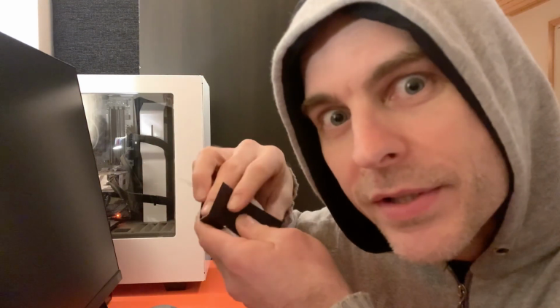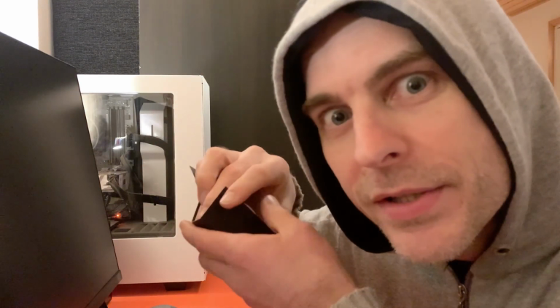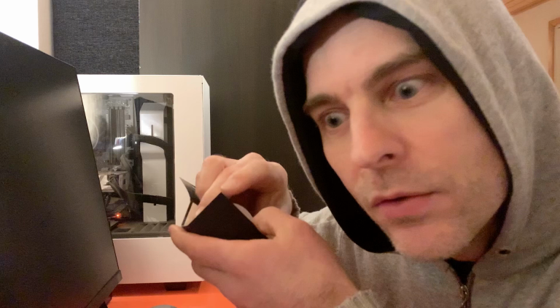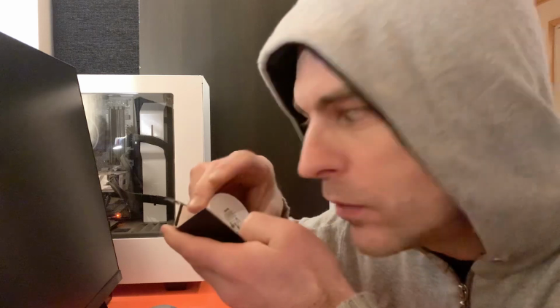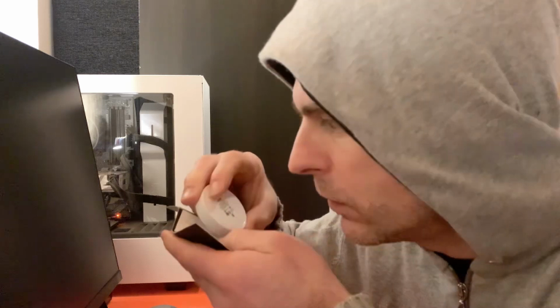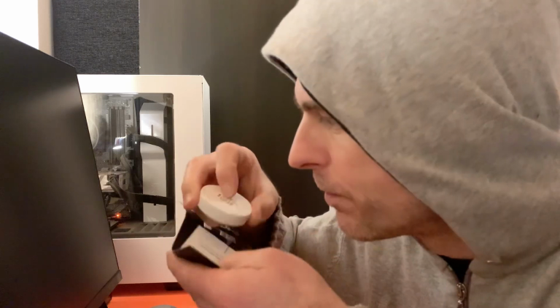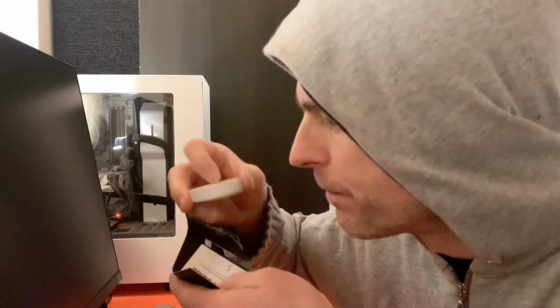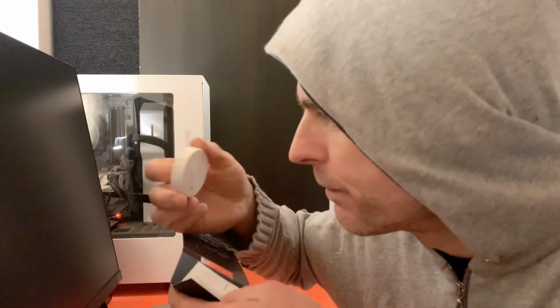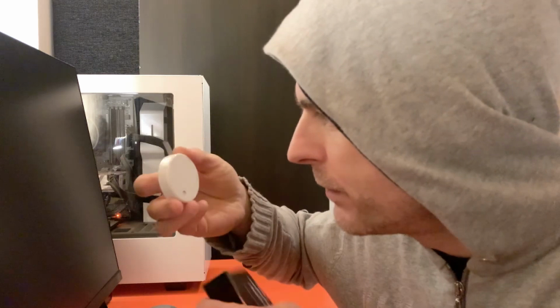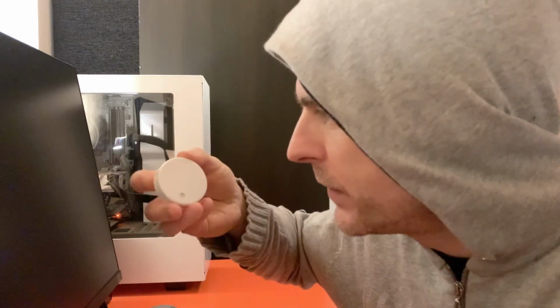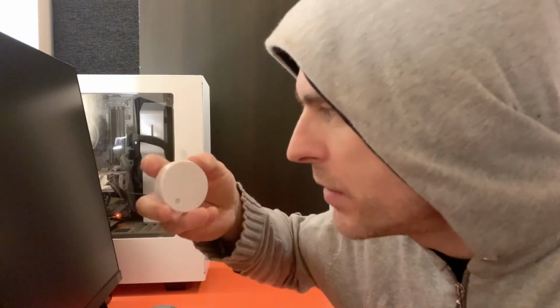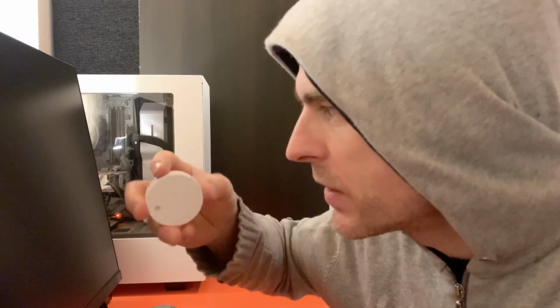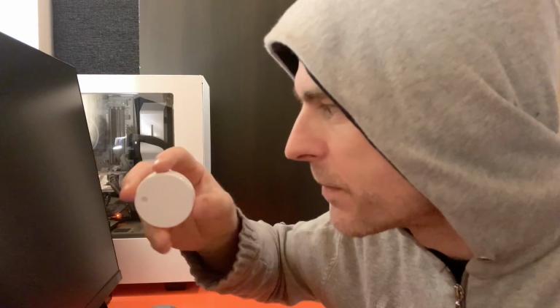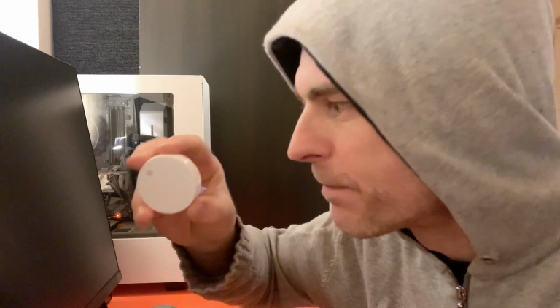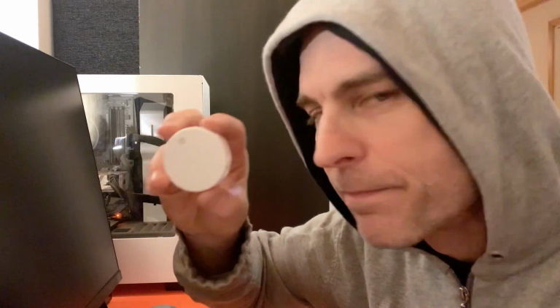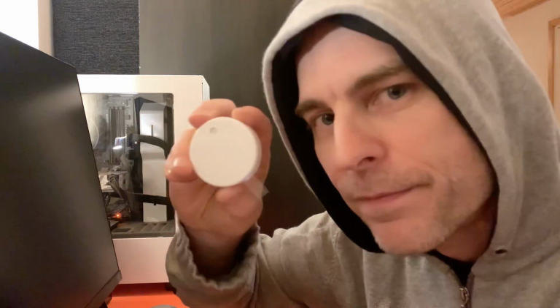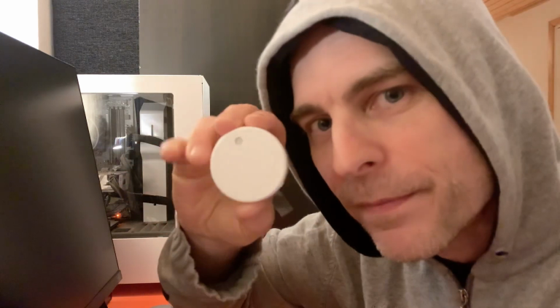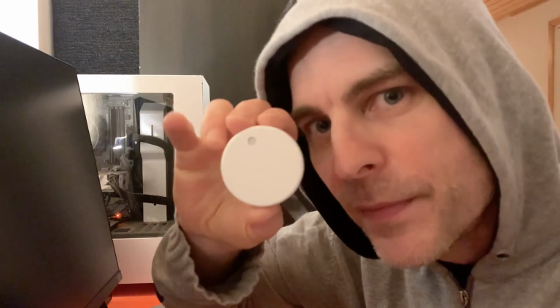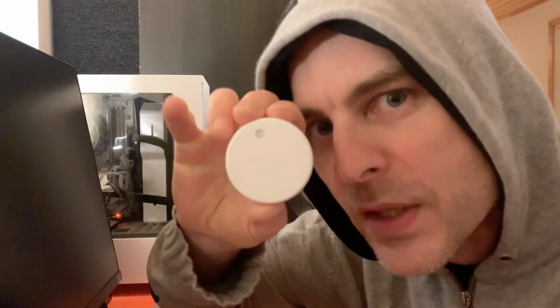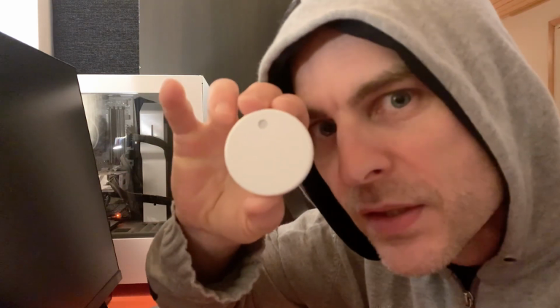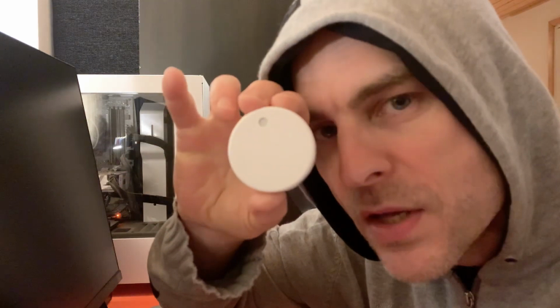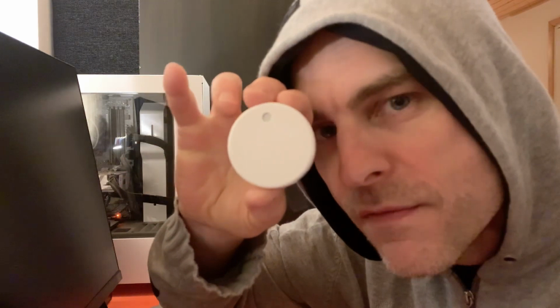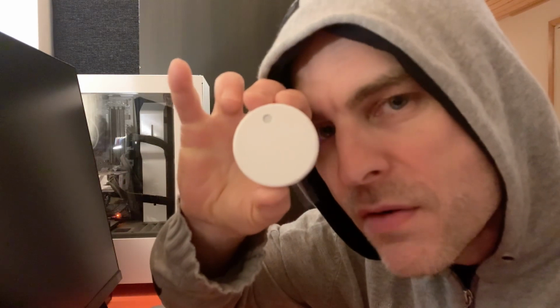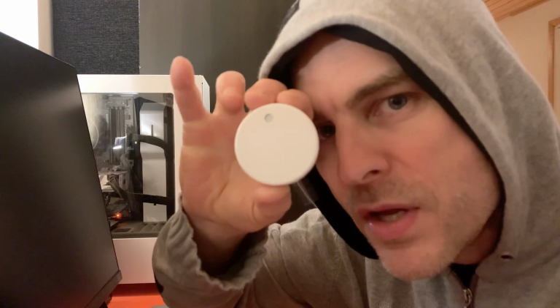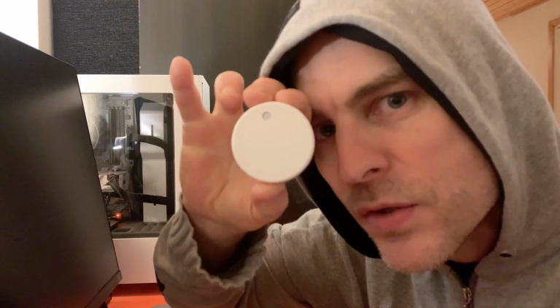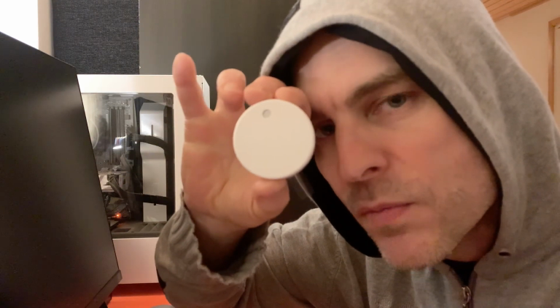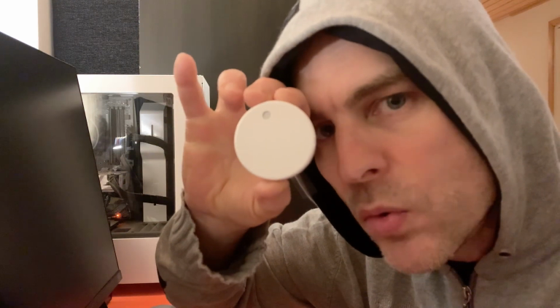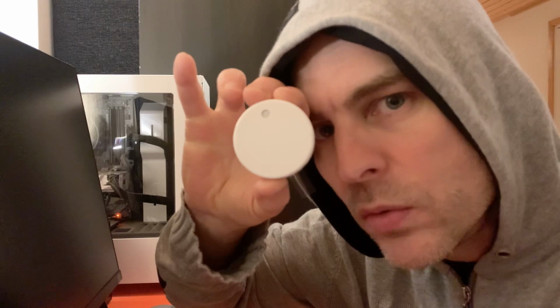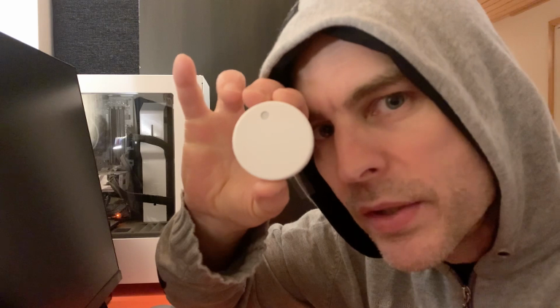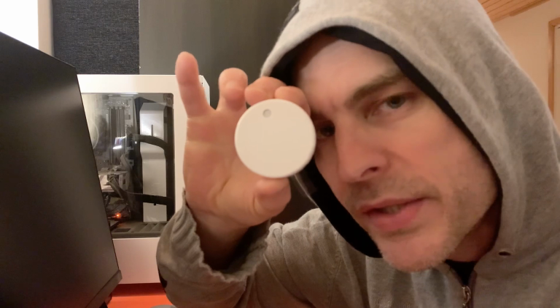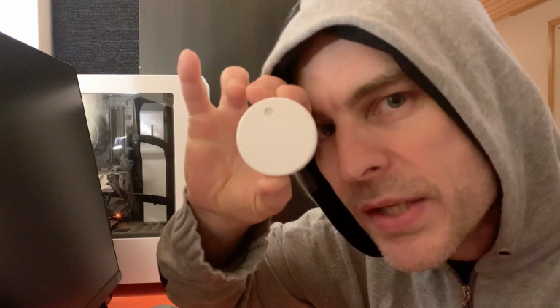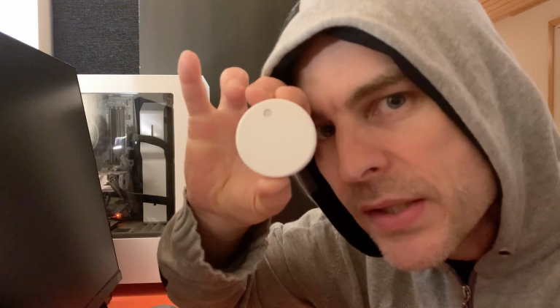But let's do the quick unboxing. This doesn't take long at all. There it is — that's the very small sensor.